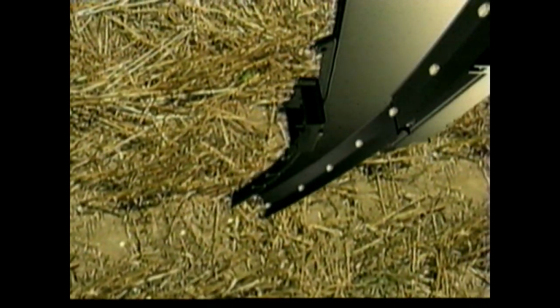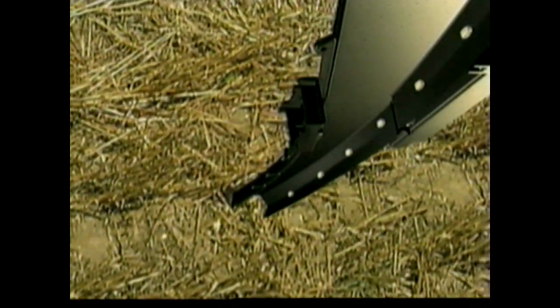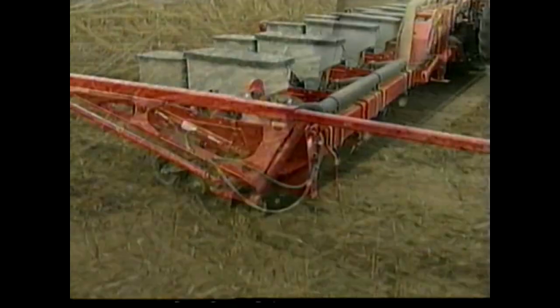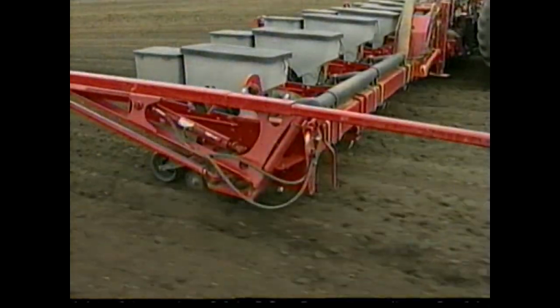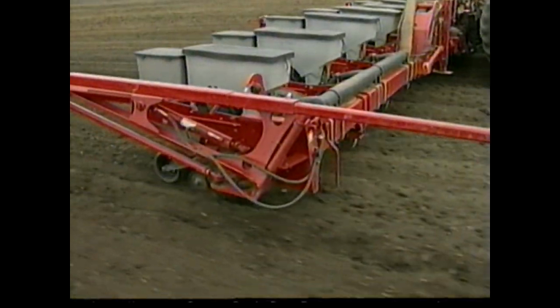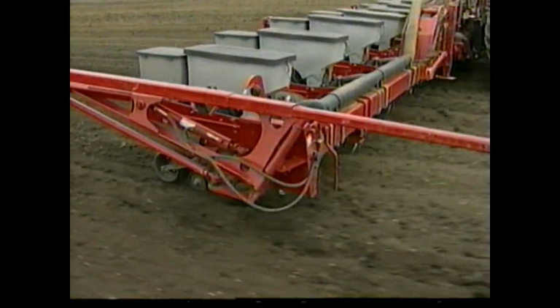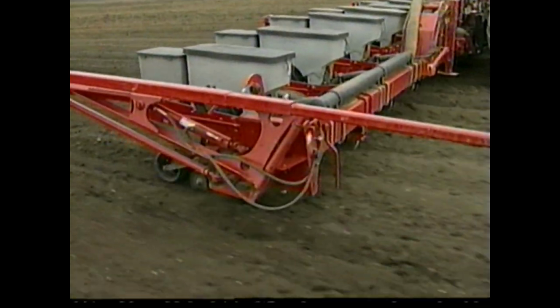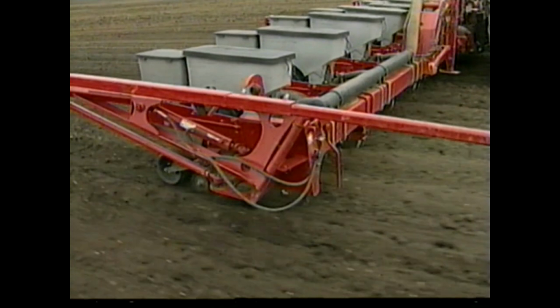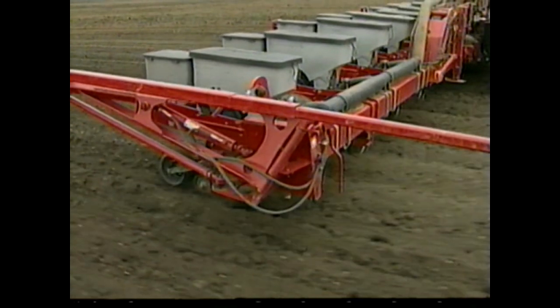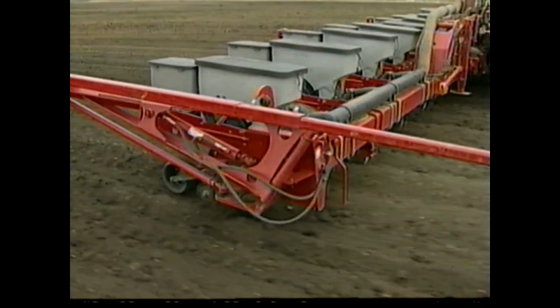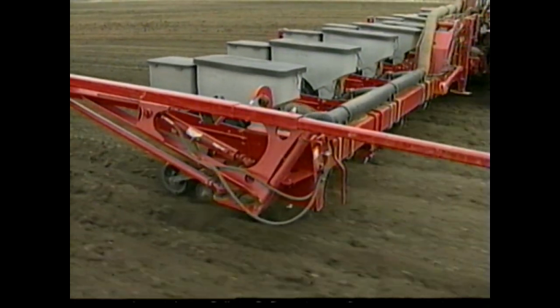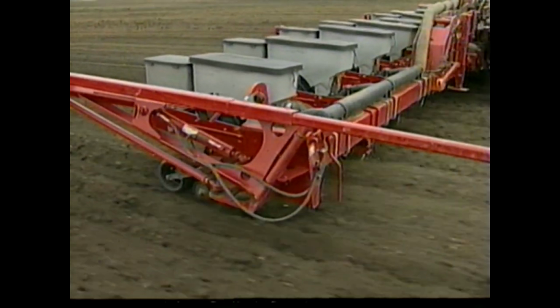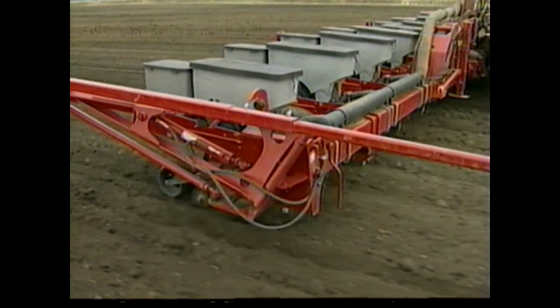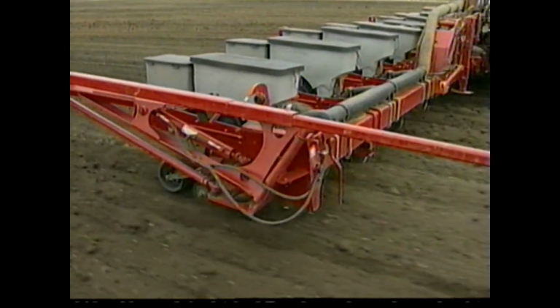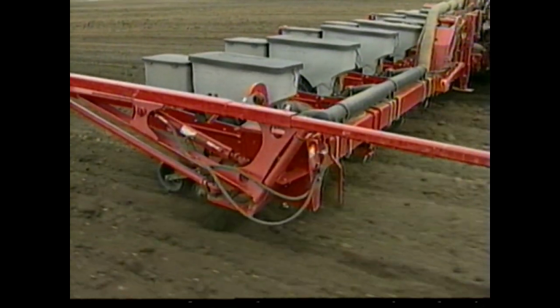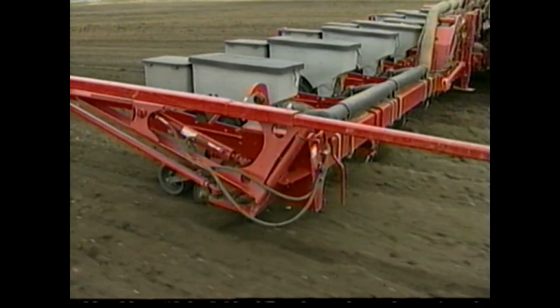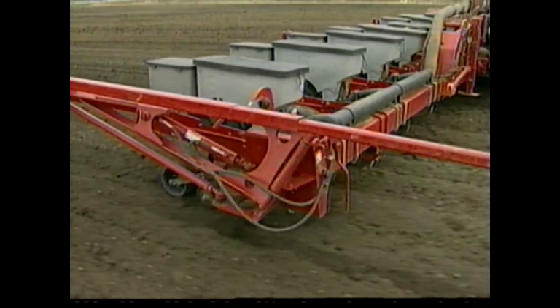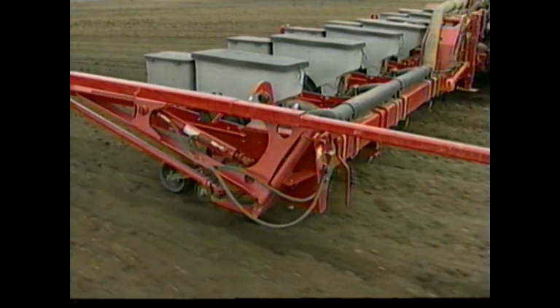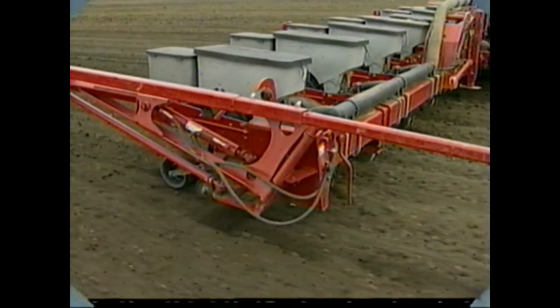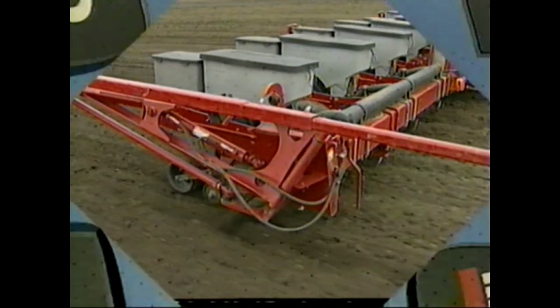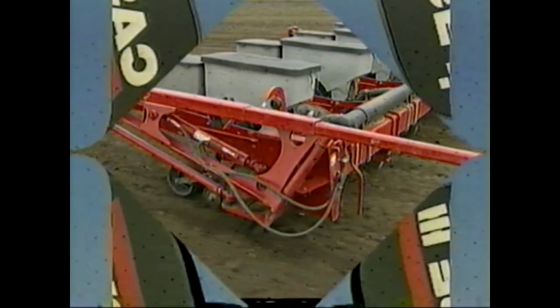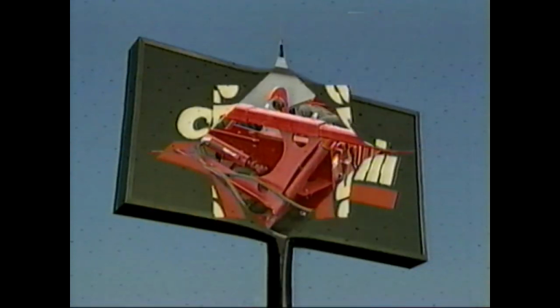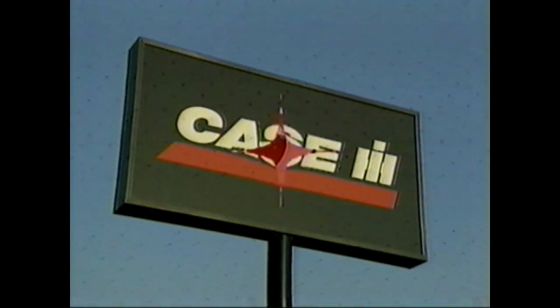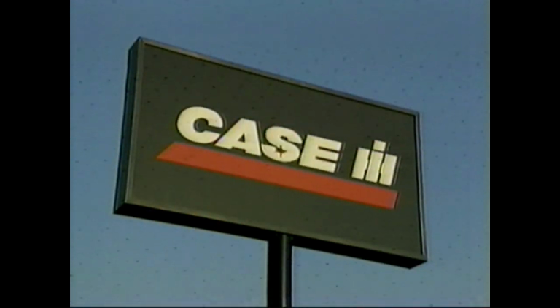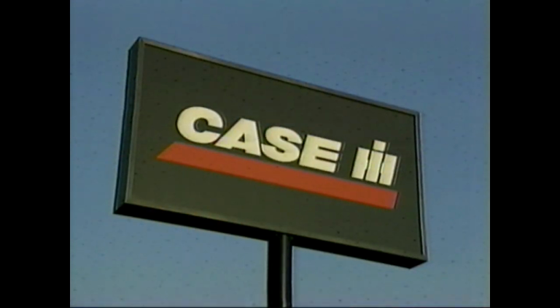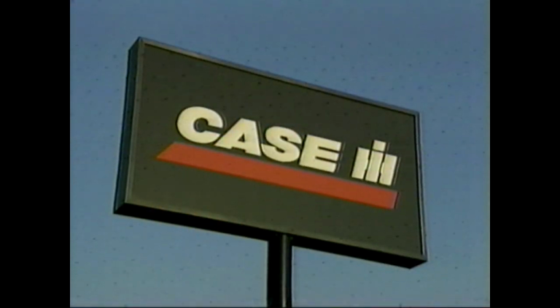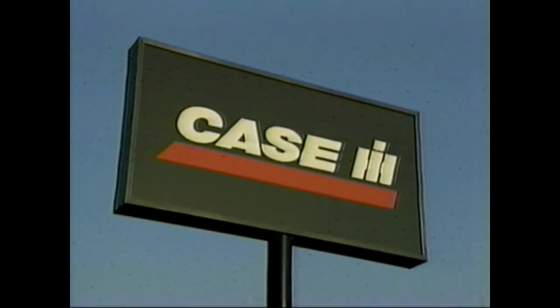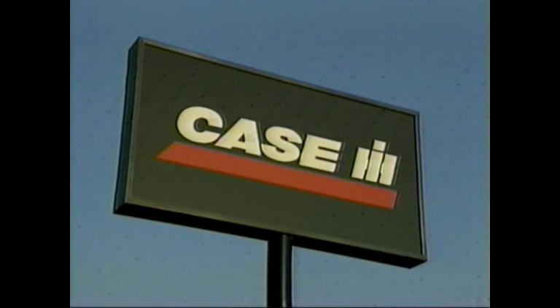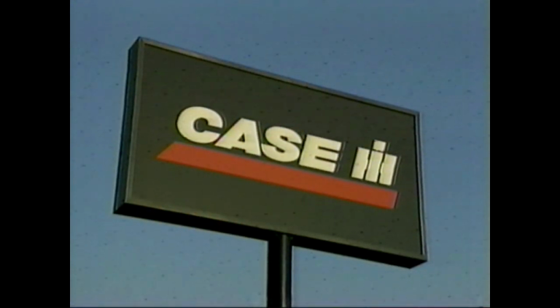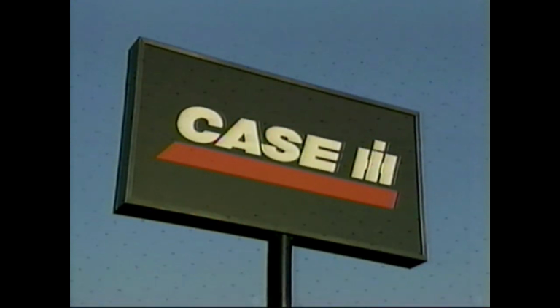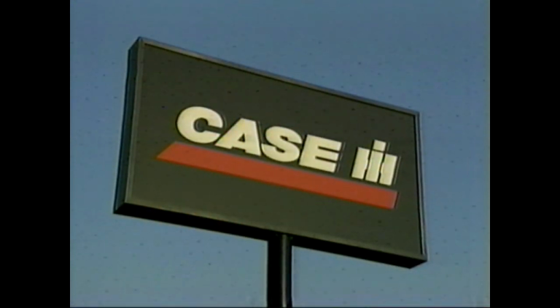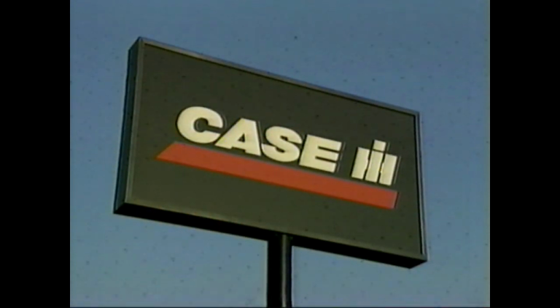To learn more about this revolution in planting precision, see your local Case IH dealer. But folks, do it today.